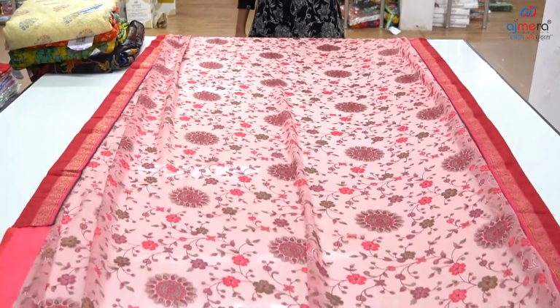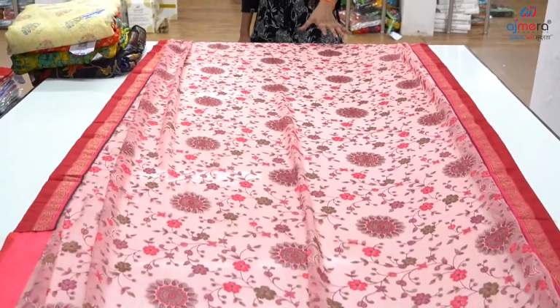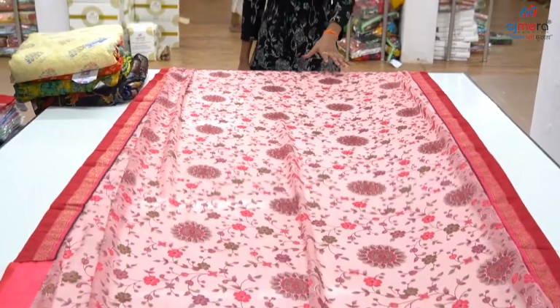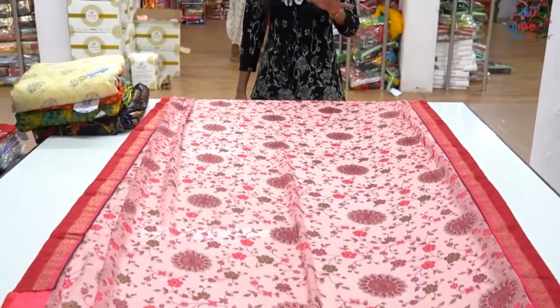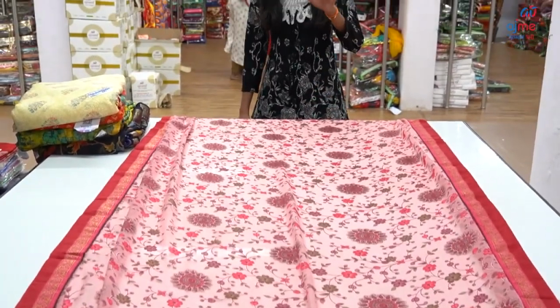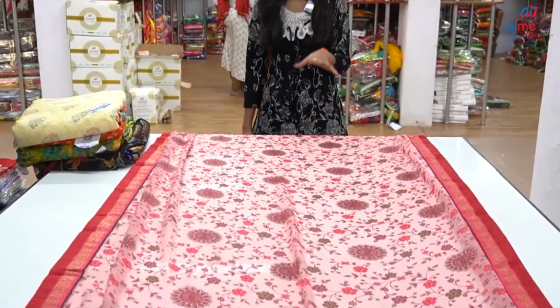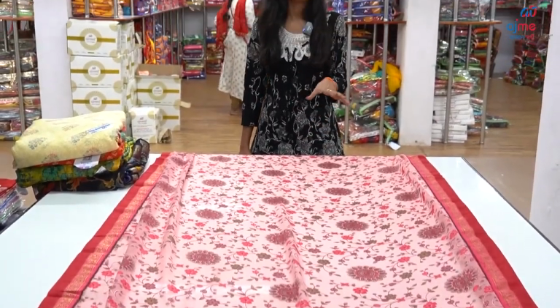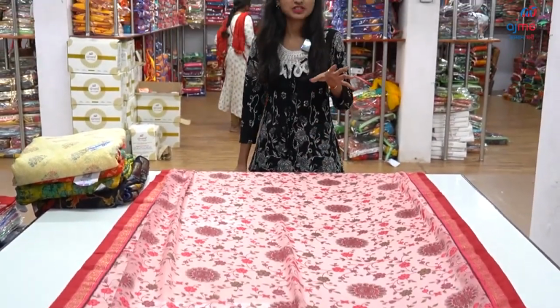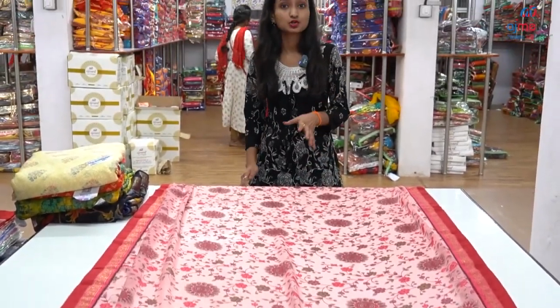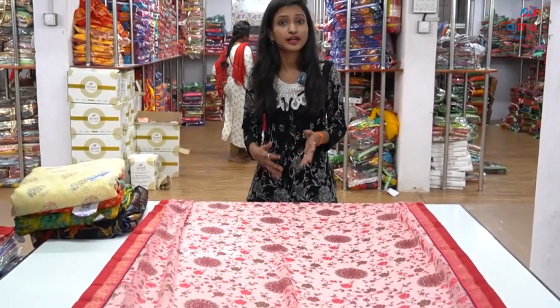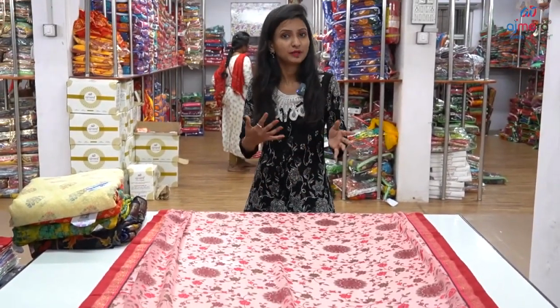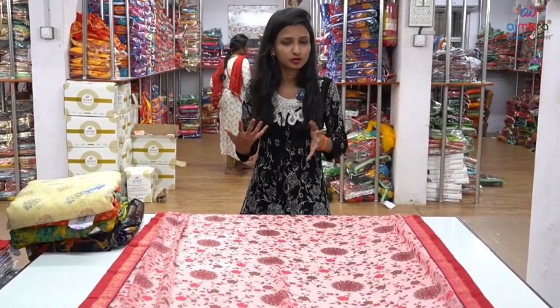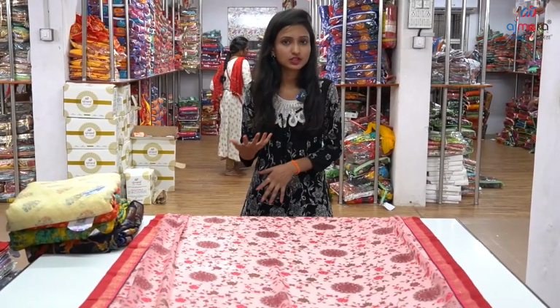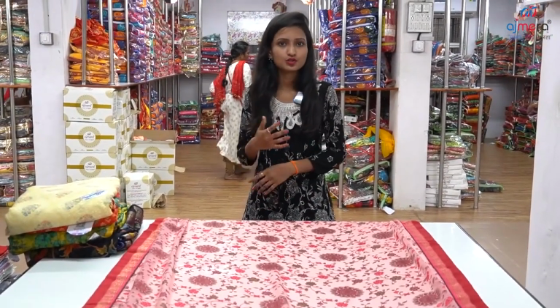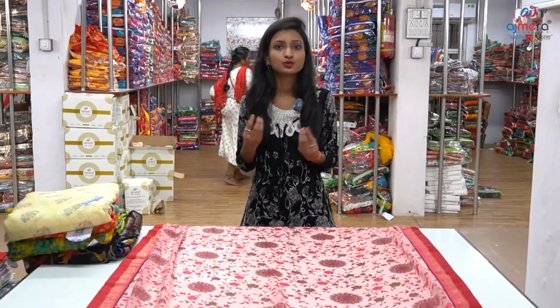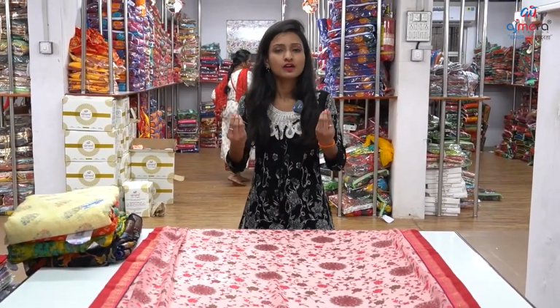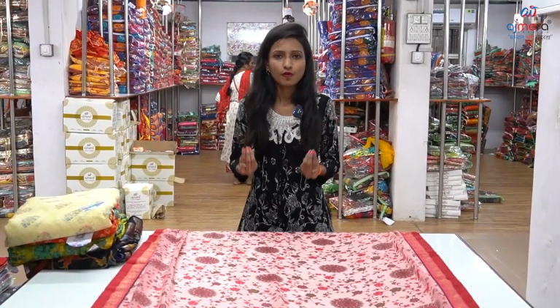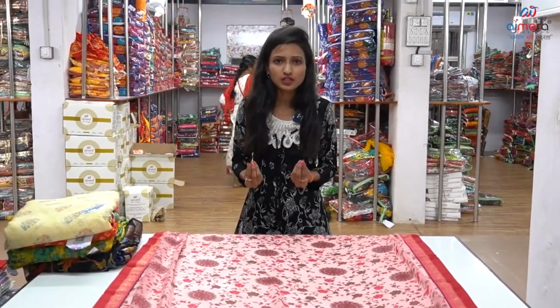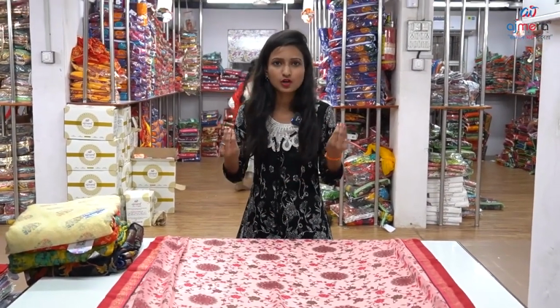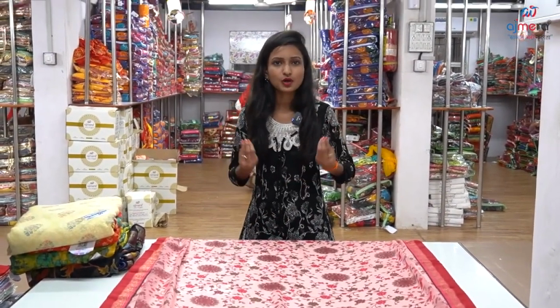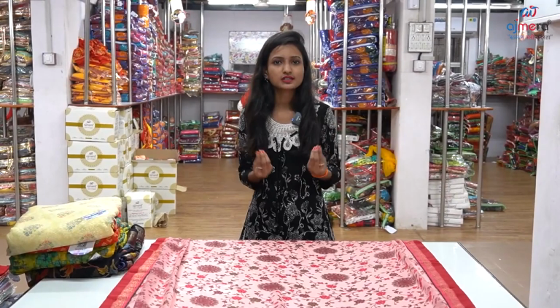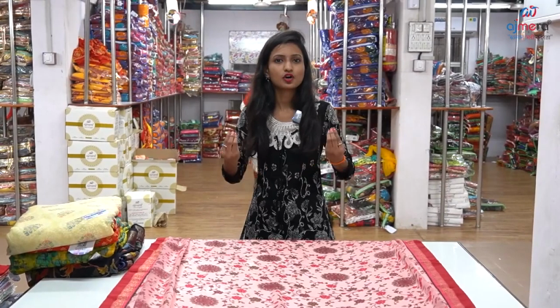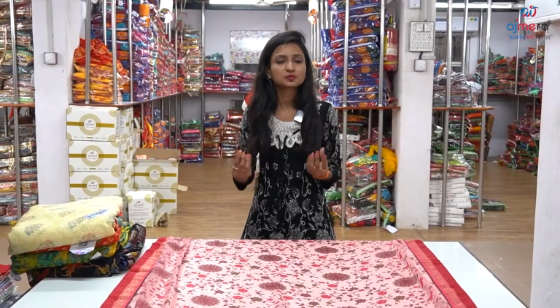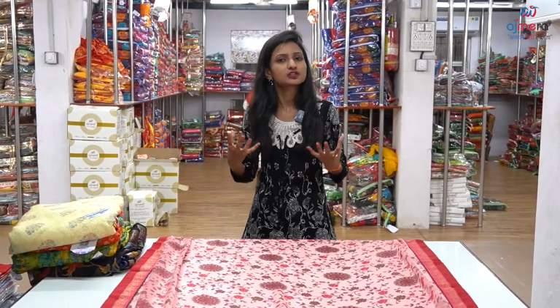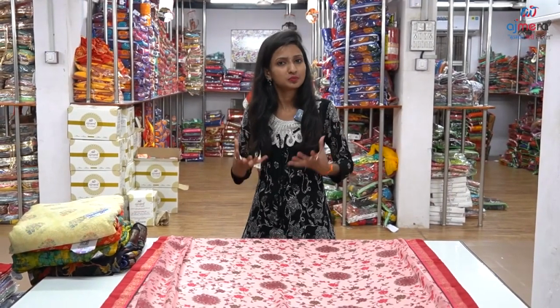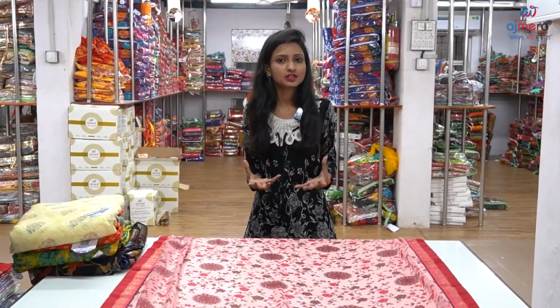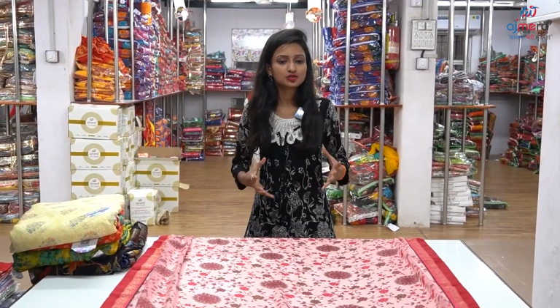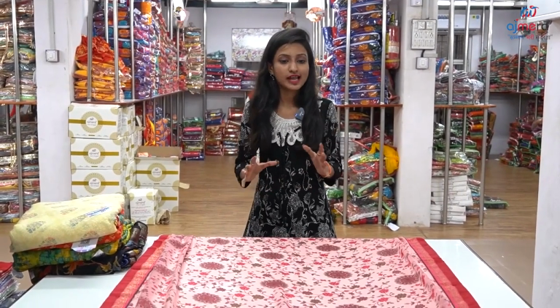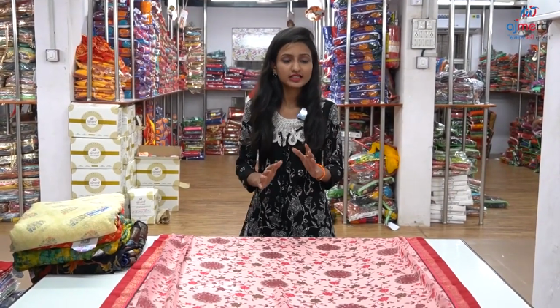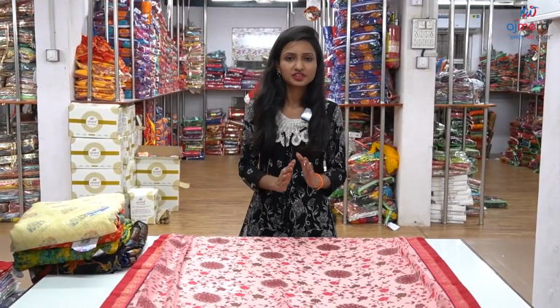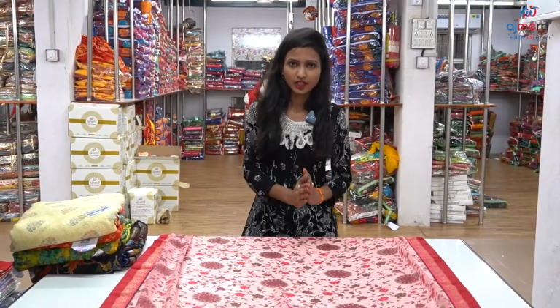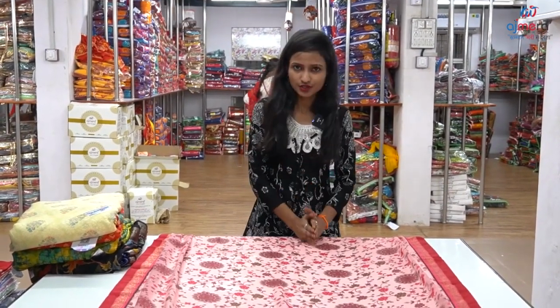We have a petticoat, a blouse piece, readymade blouse, astar, blouse cut piece. We have a lot of collections.